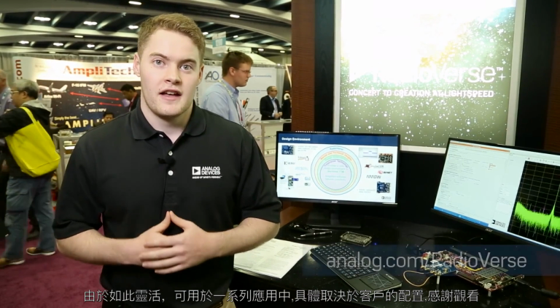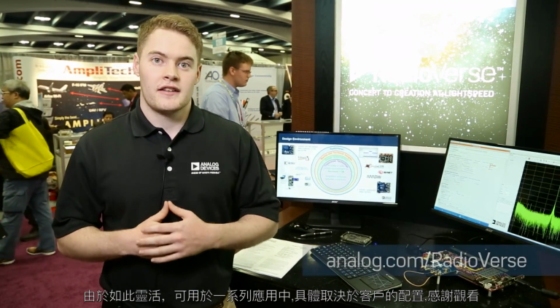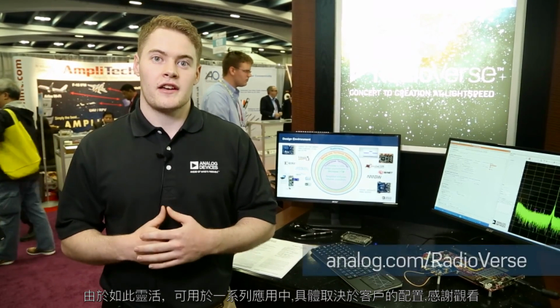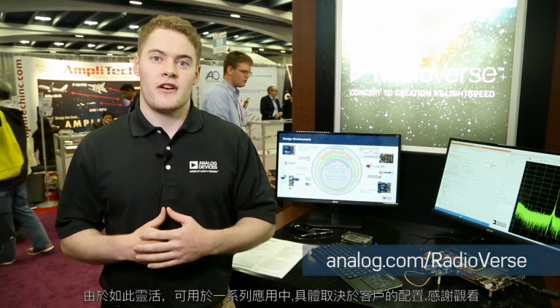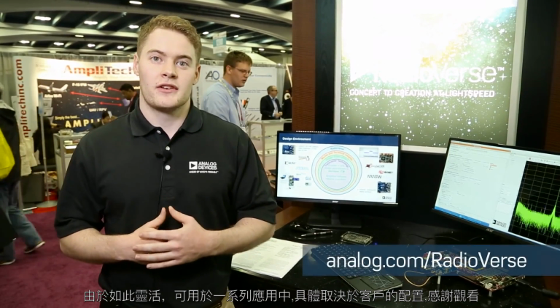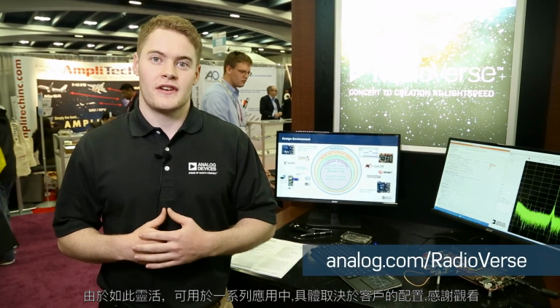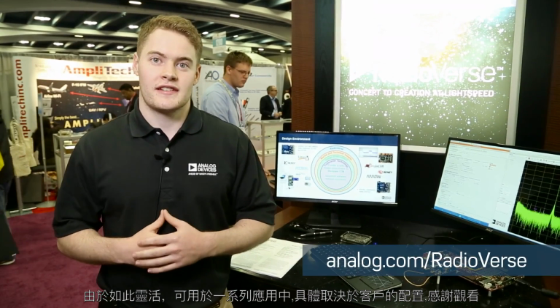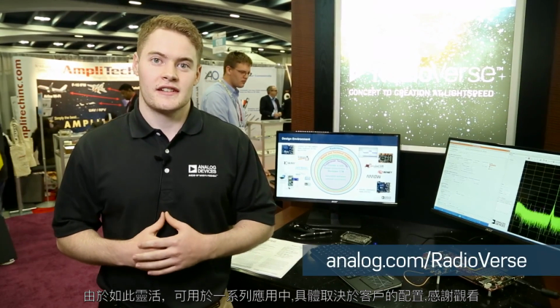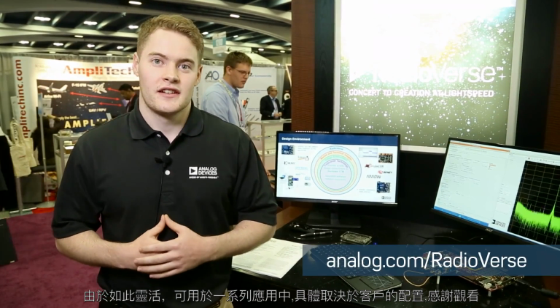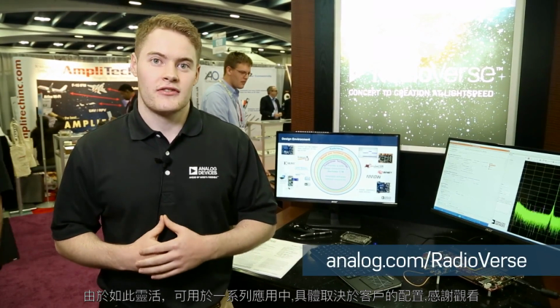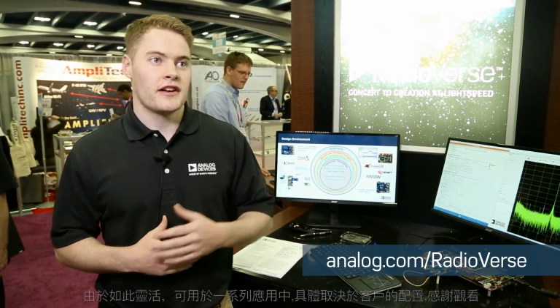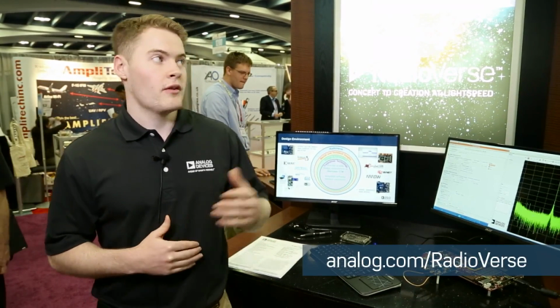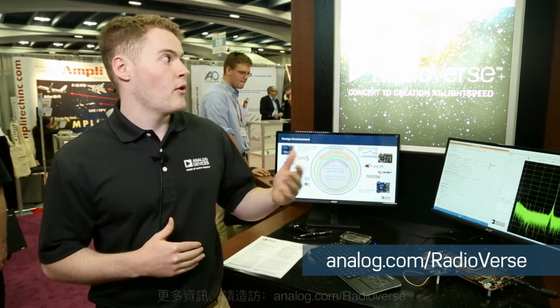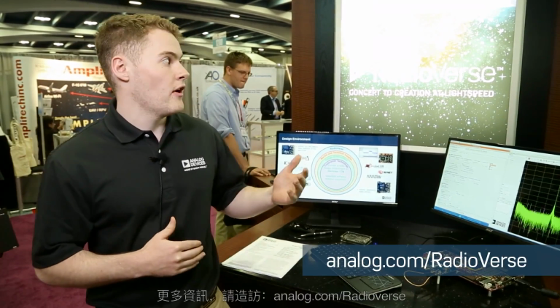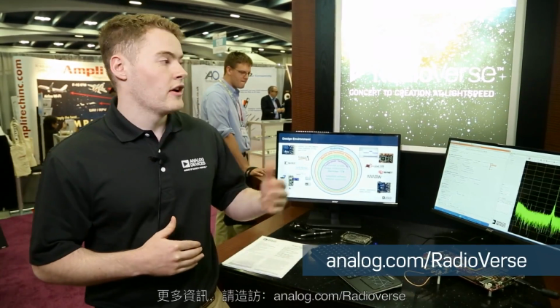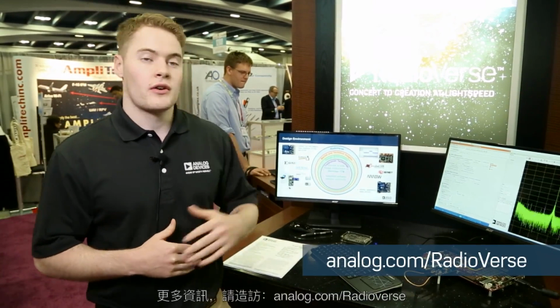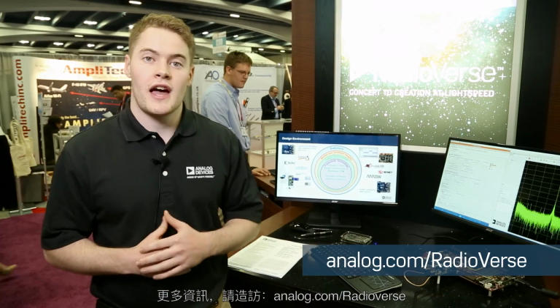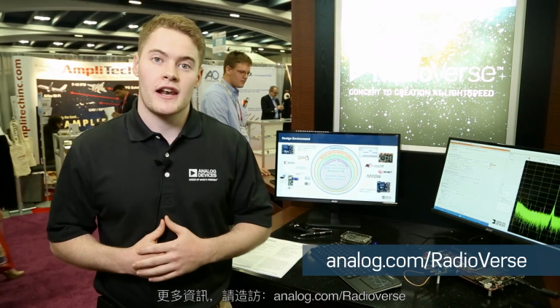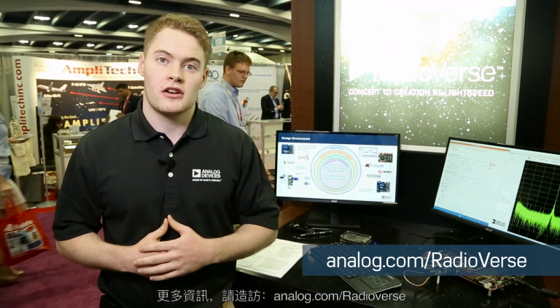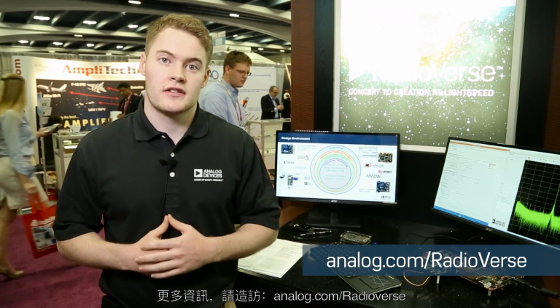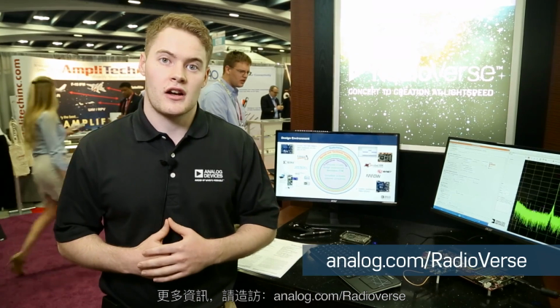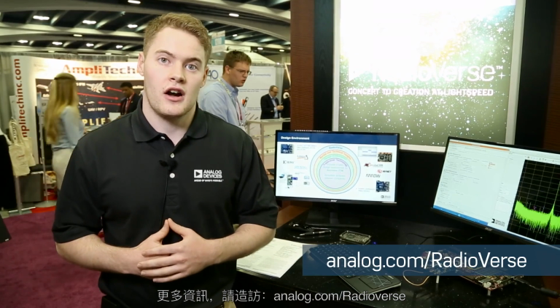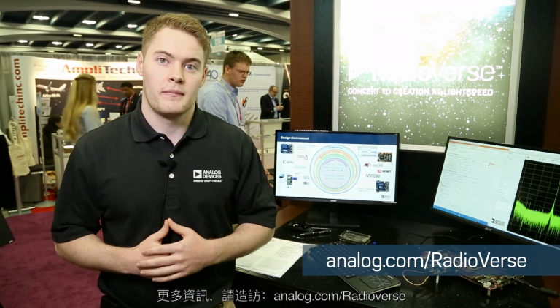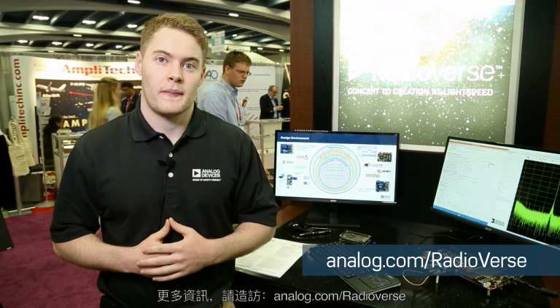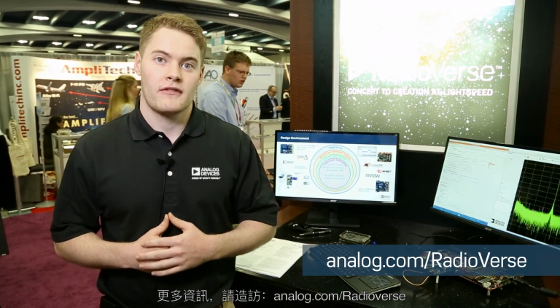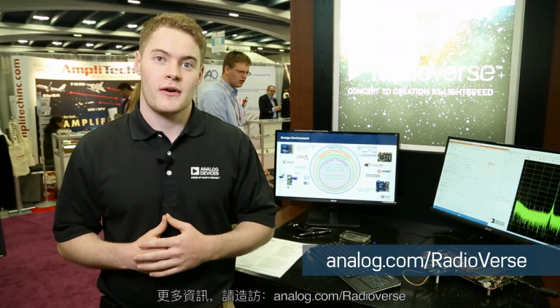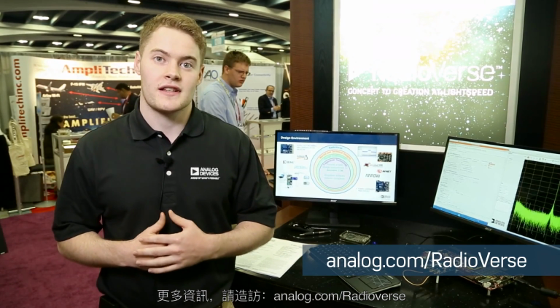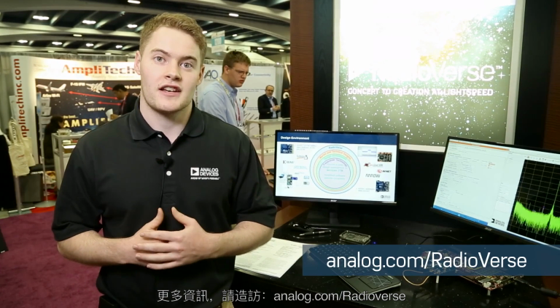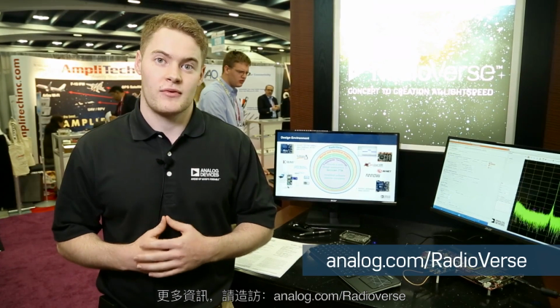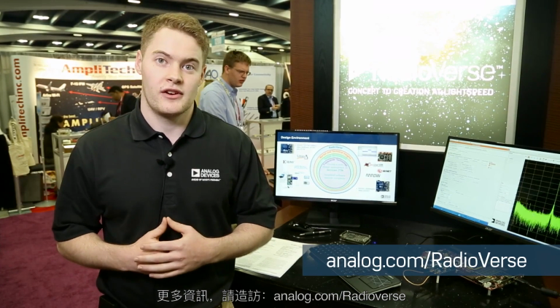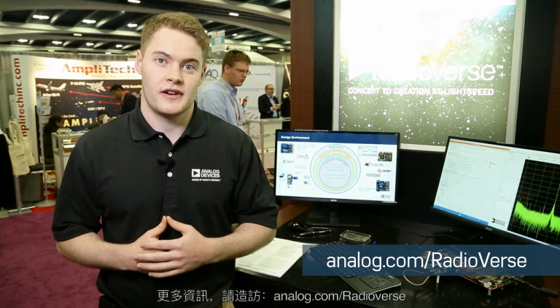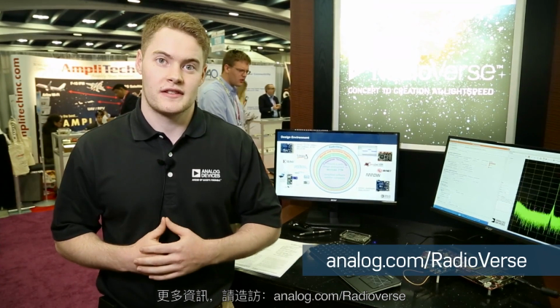Thank you very much for listening. To find out more, go to analog.com/Radioverse.